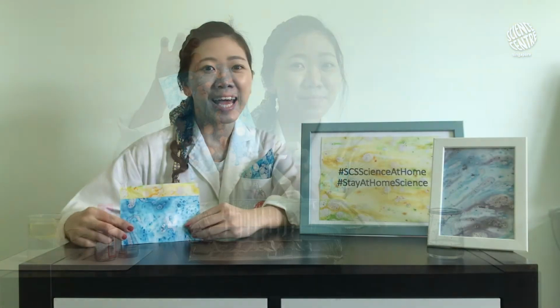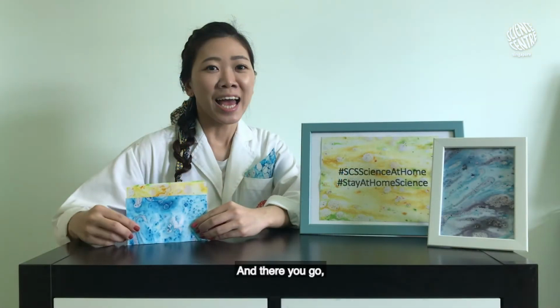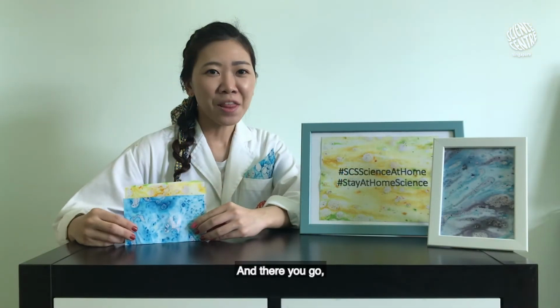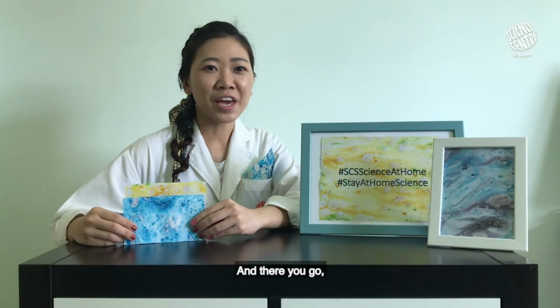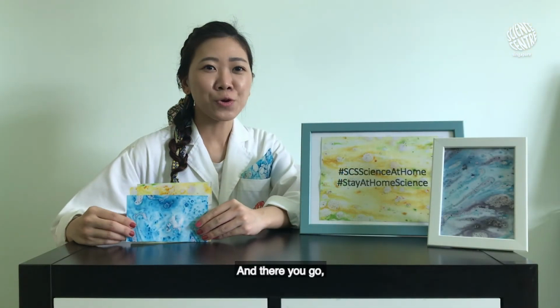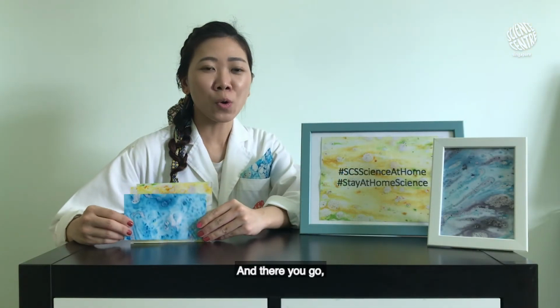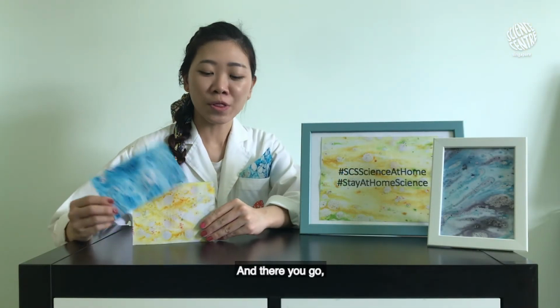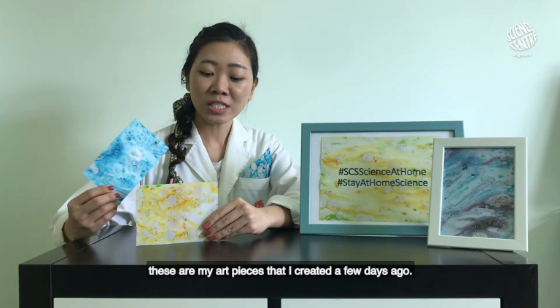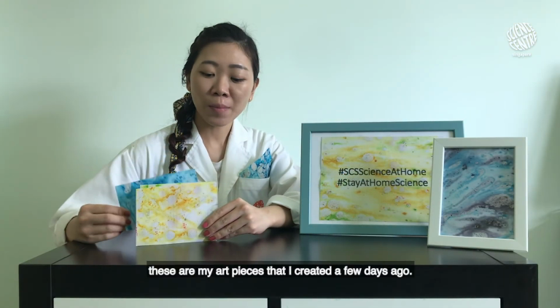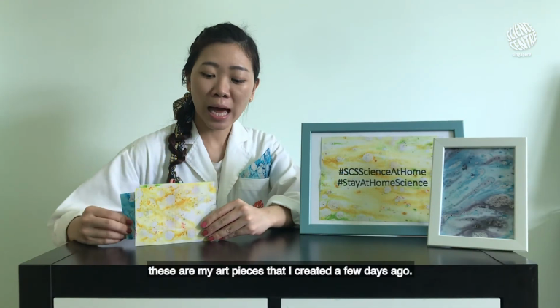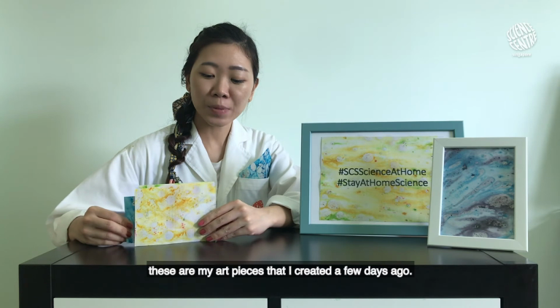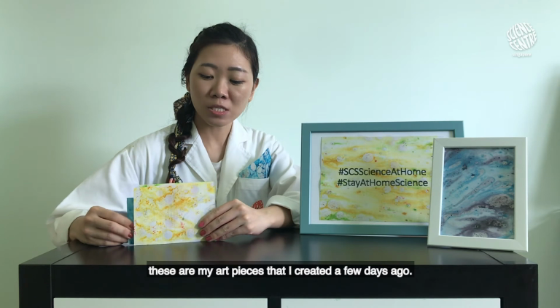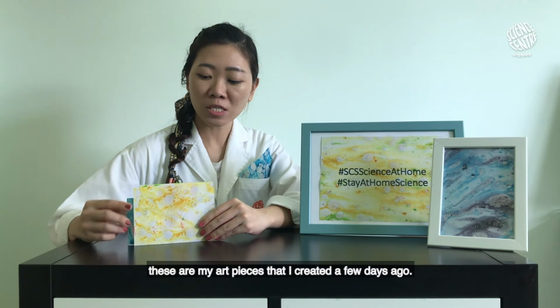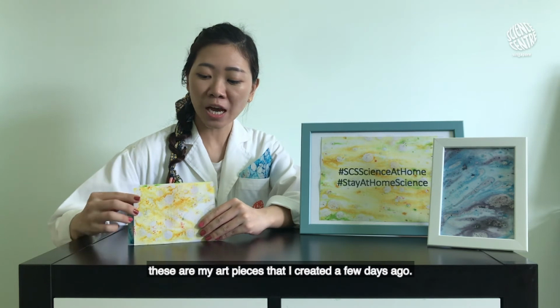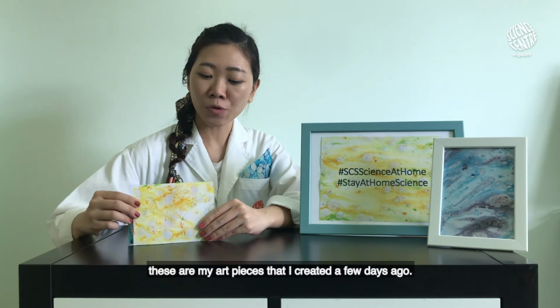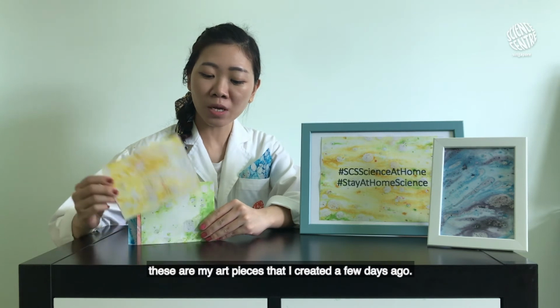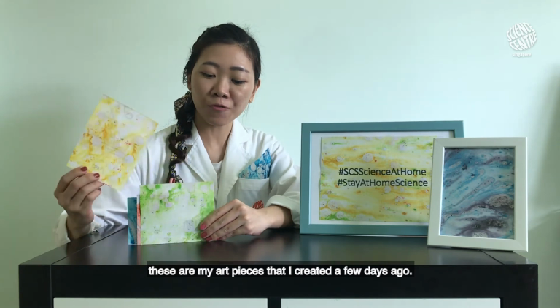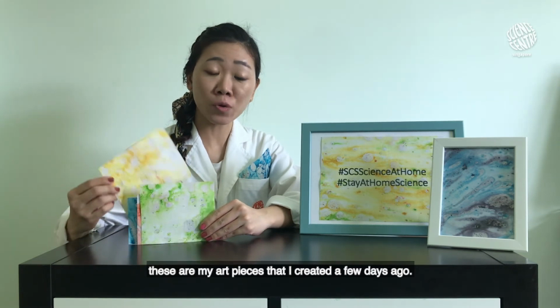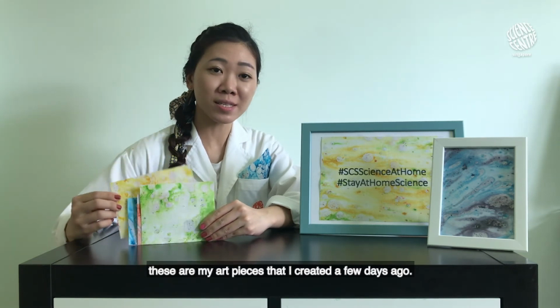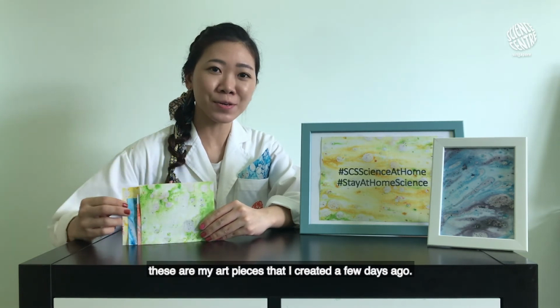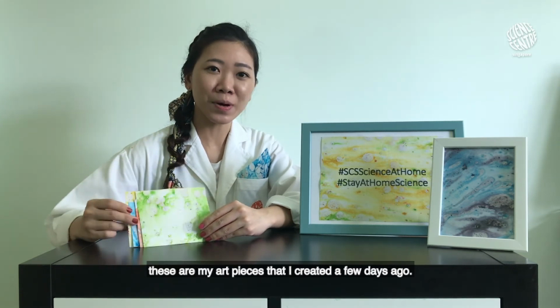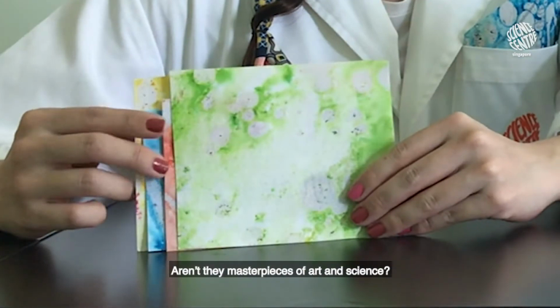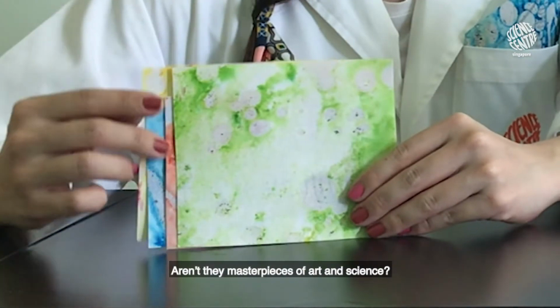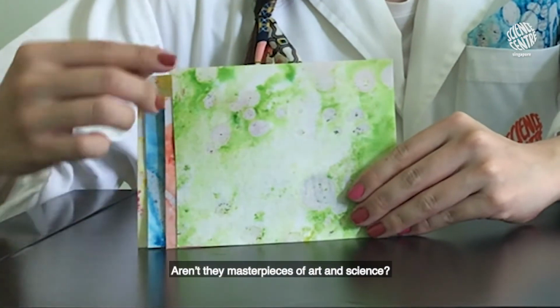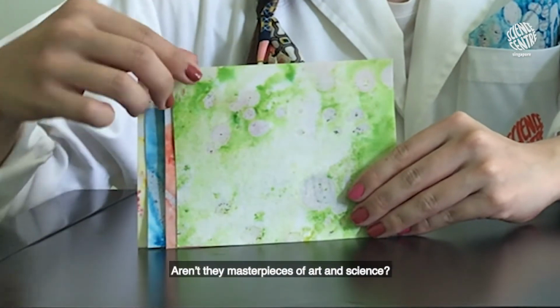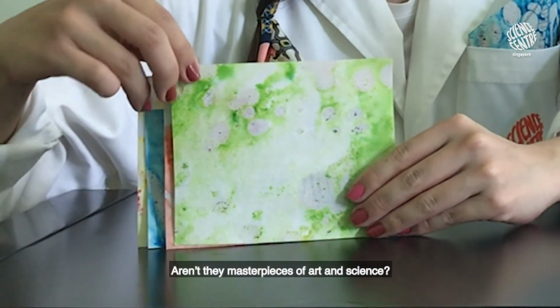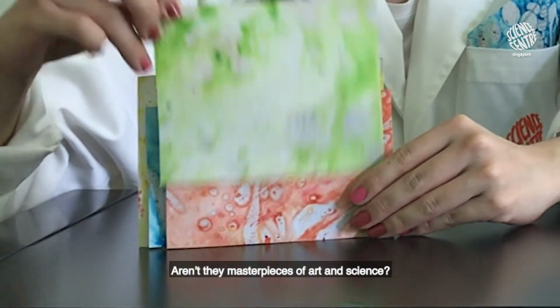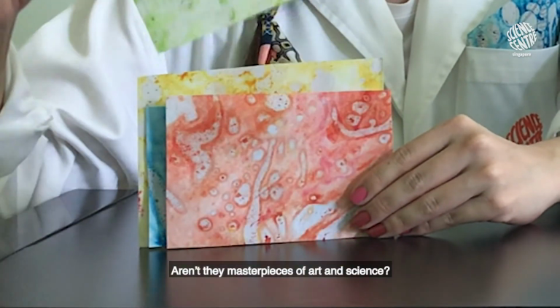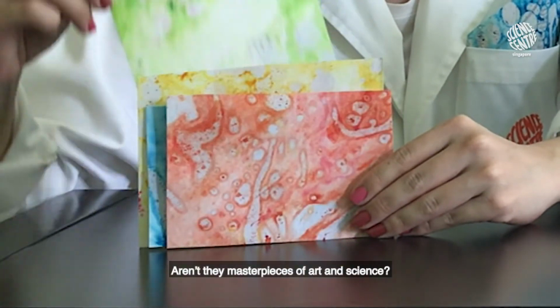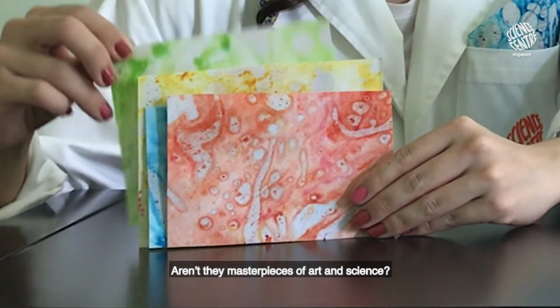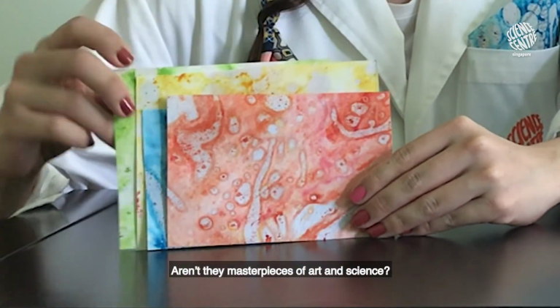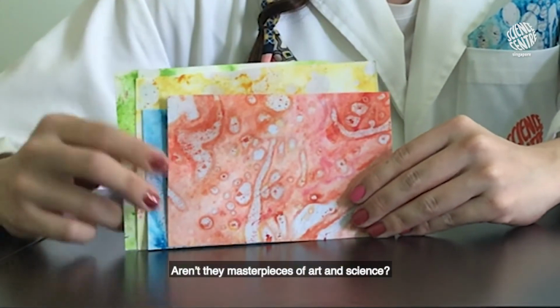And there you go! These are my art pieces that I created a few days ago. Aren't they masterpieces of art and science?